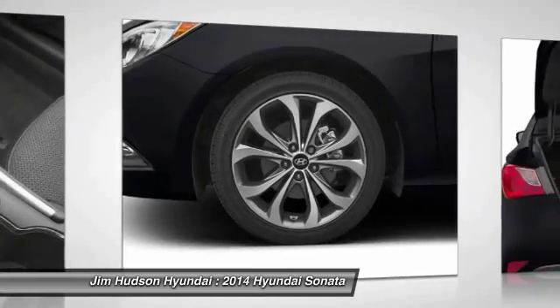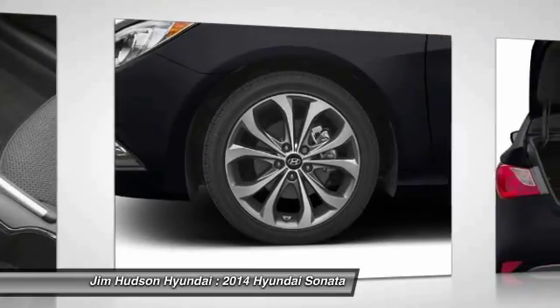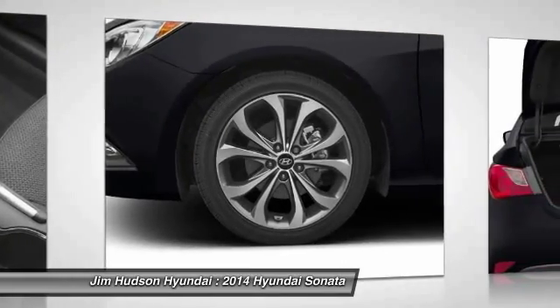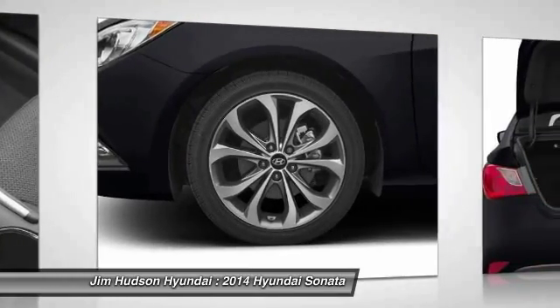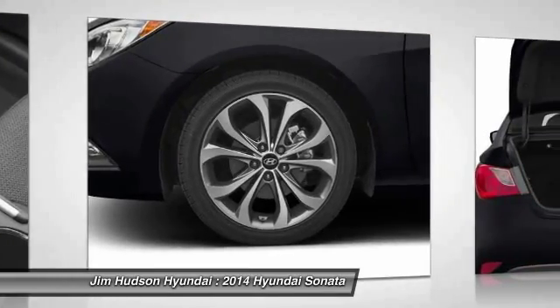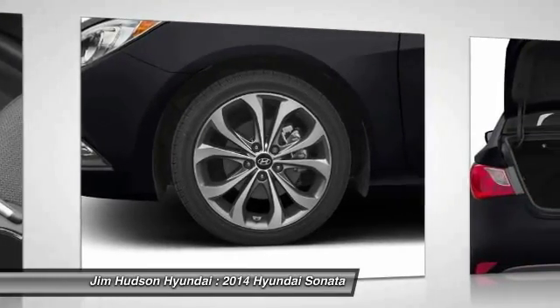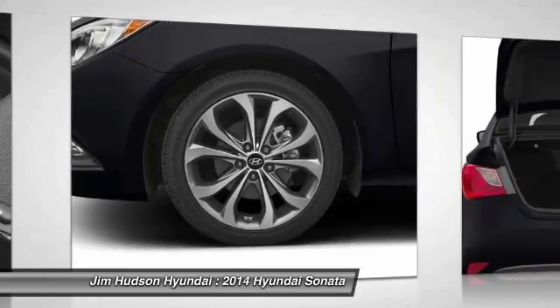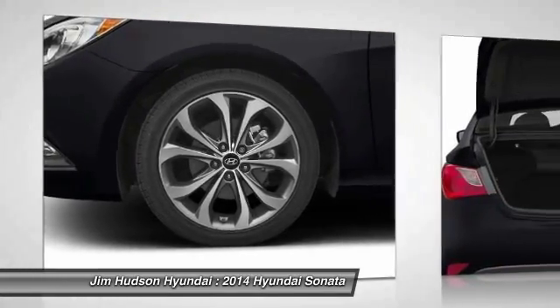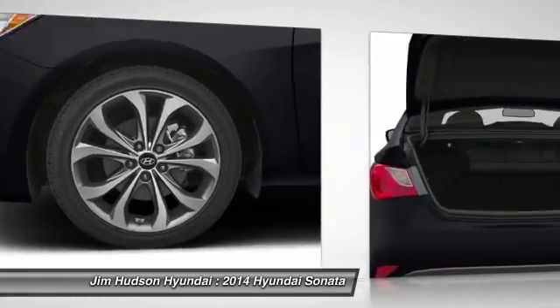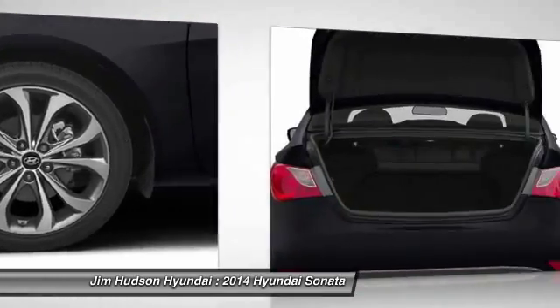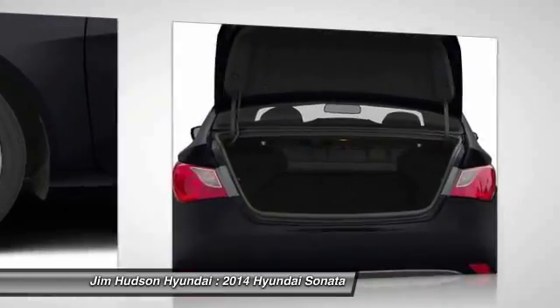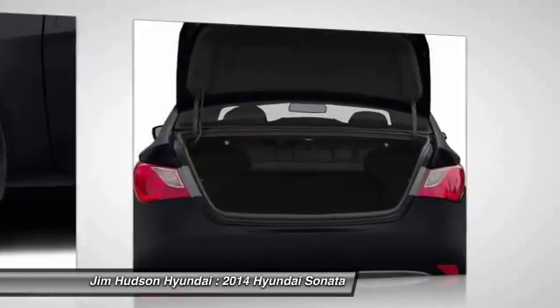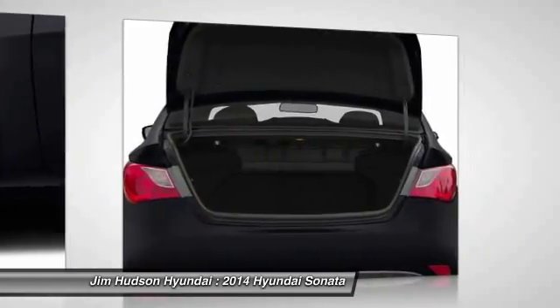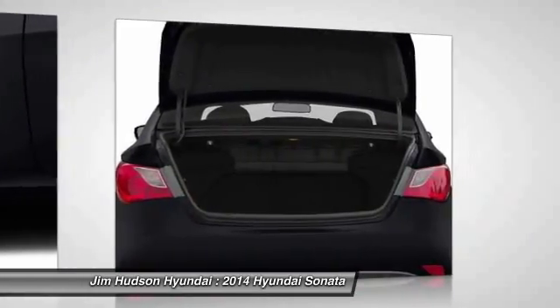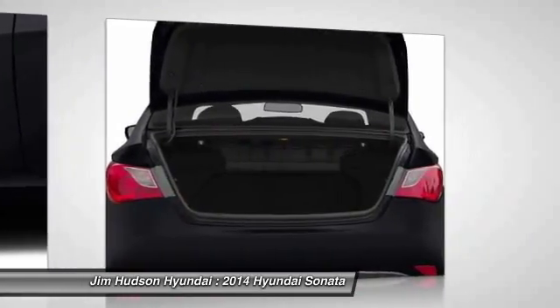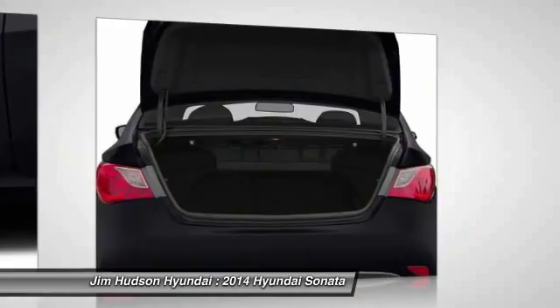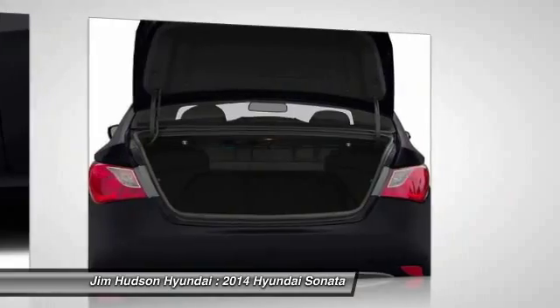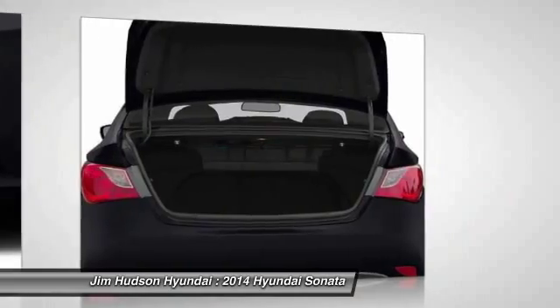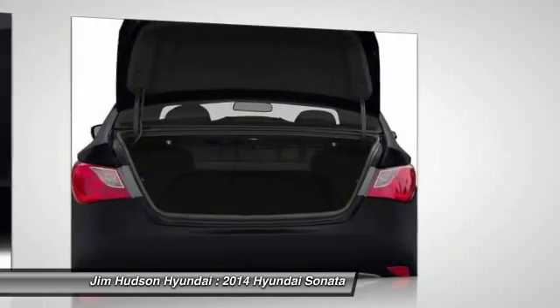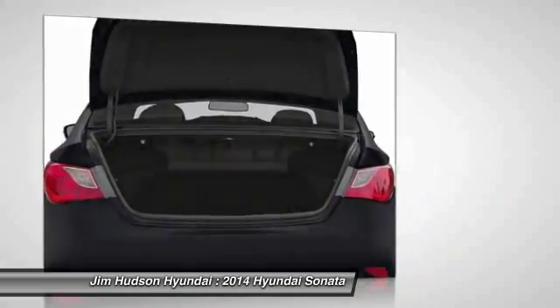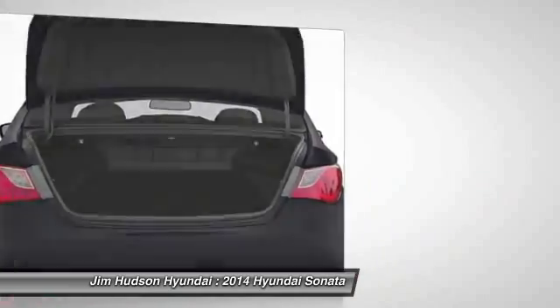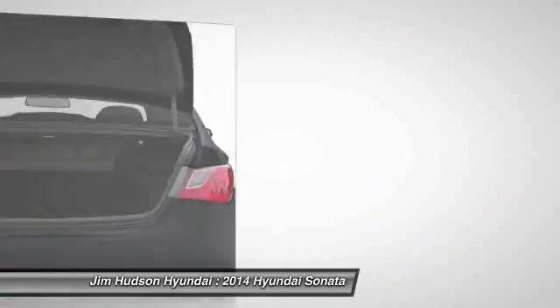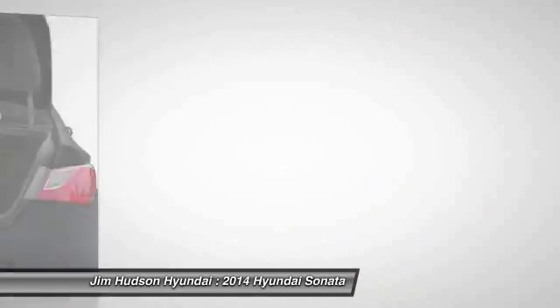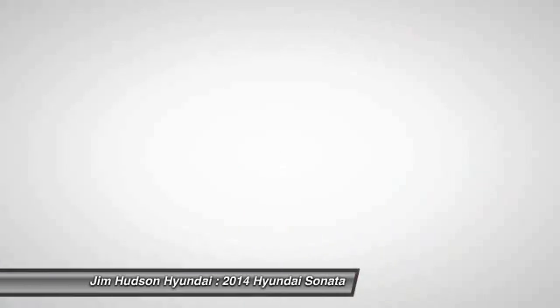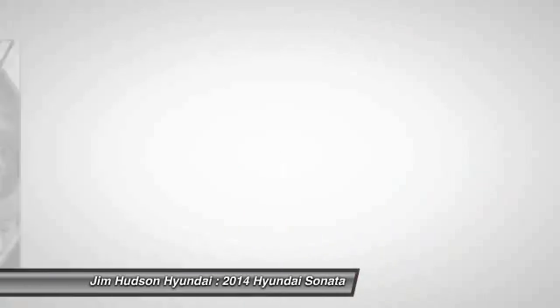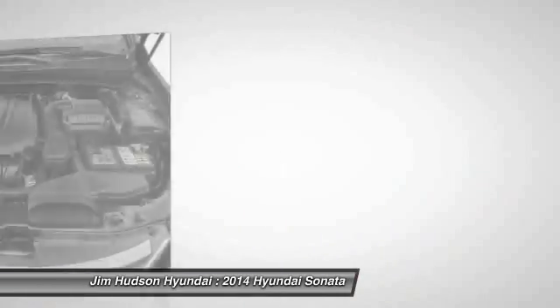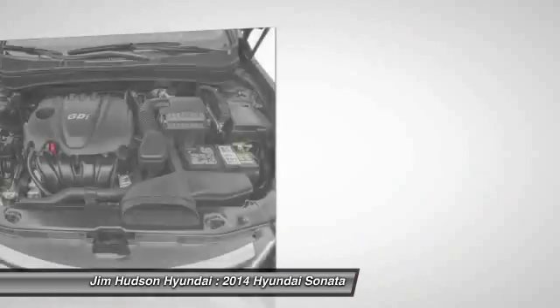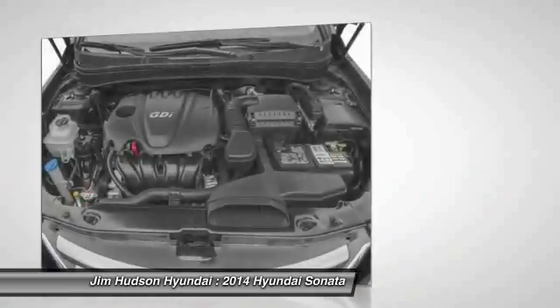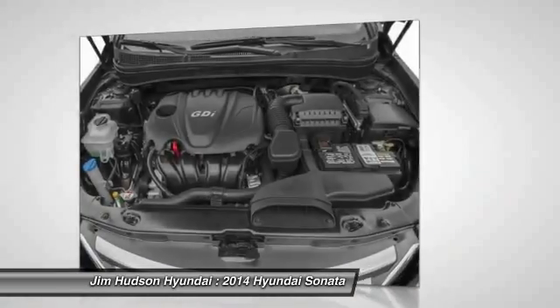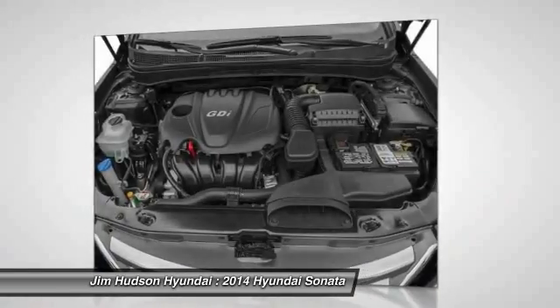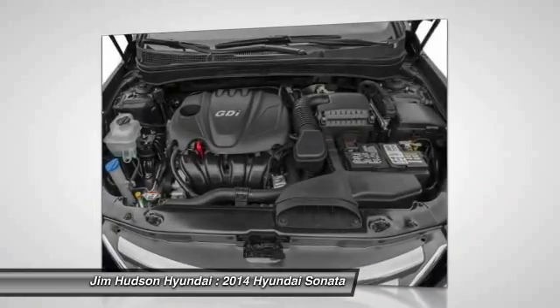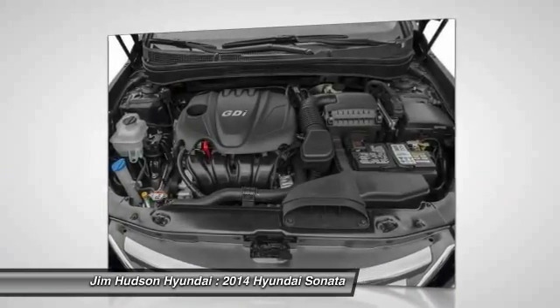Driver airbag, adjustable steering wheel, power steering, cruise control, four-wheel disc brakes.